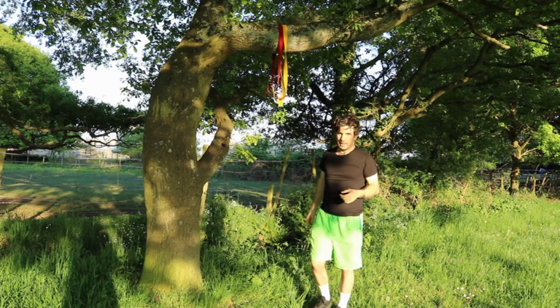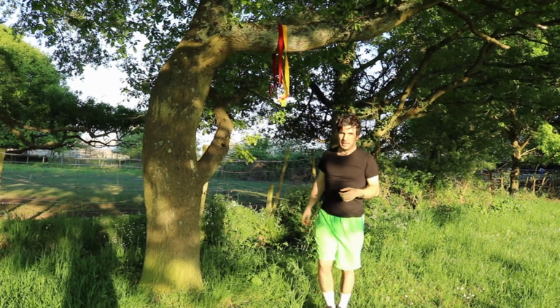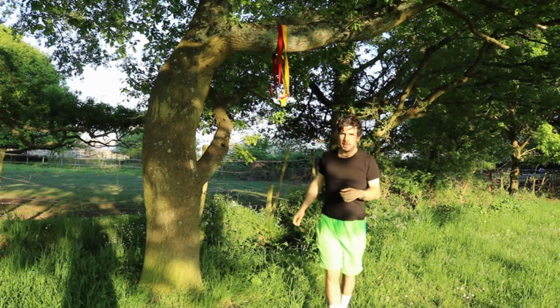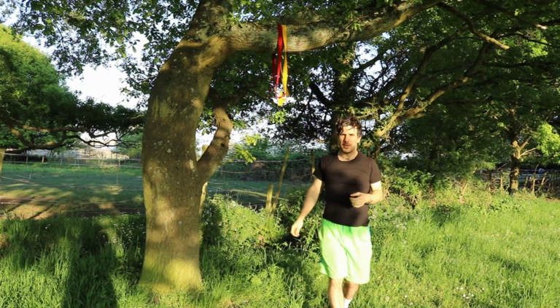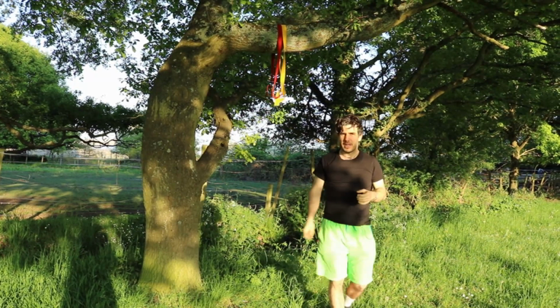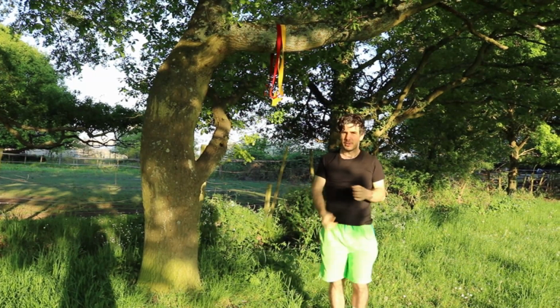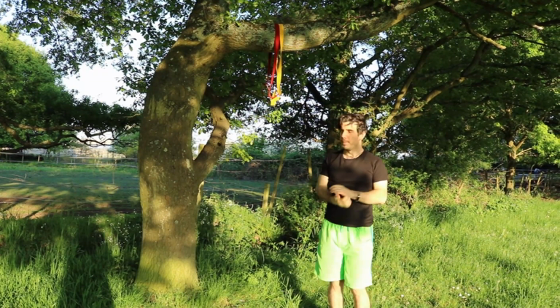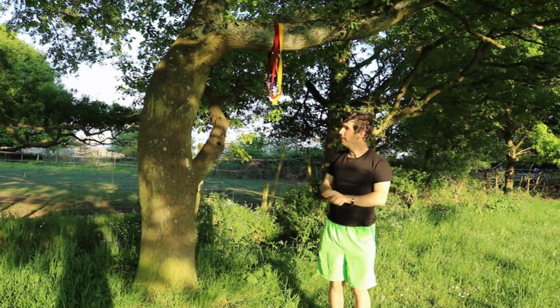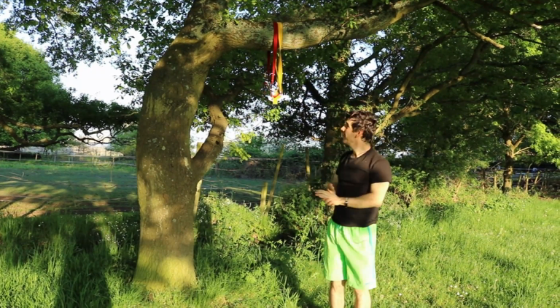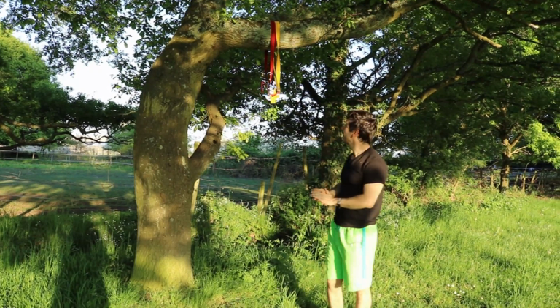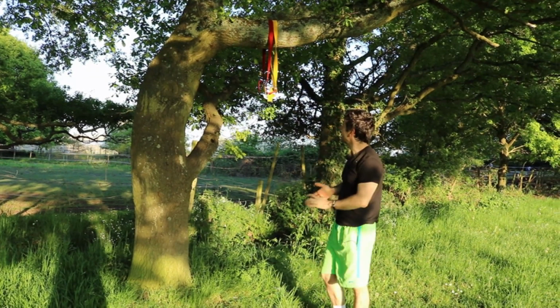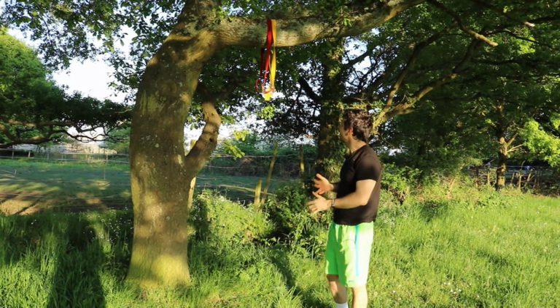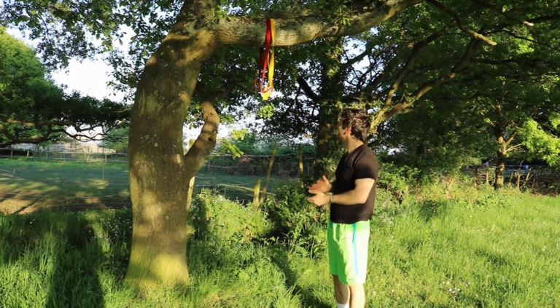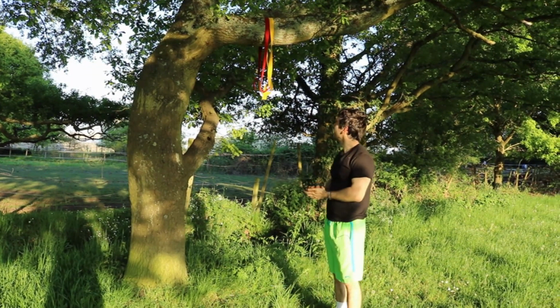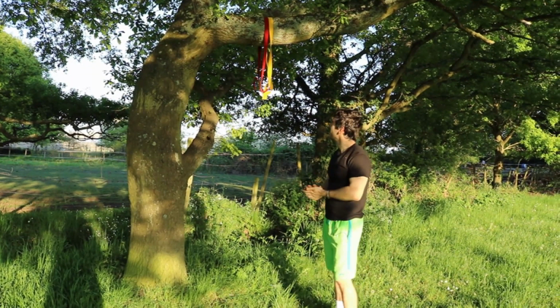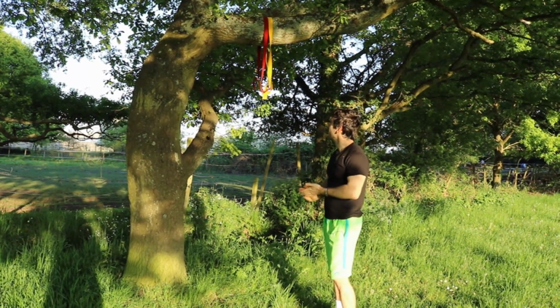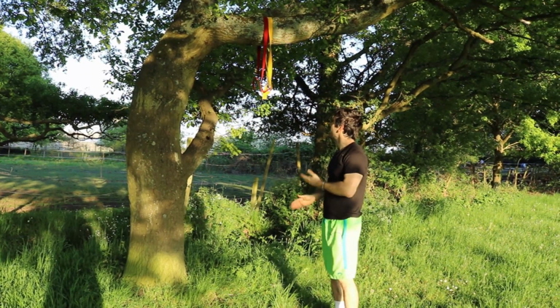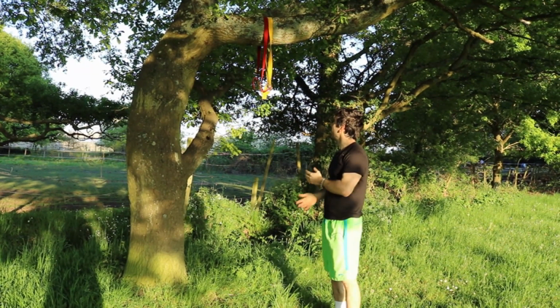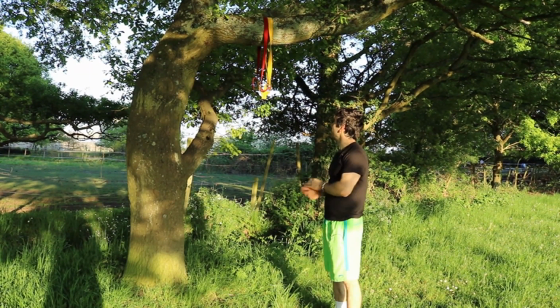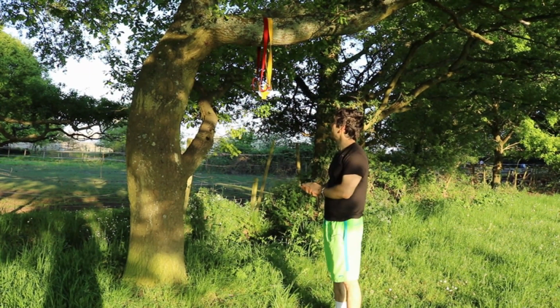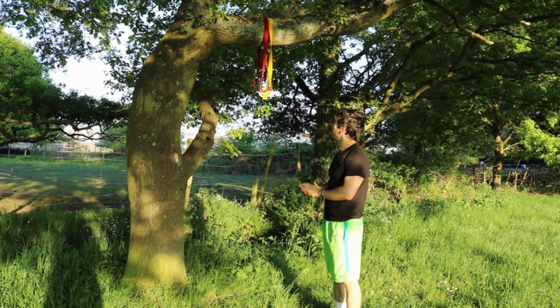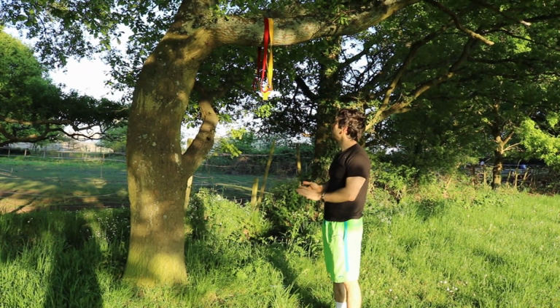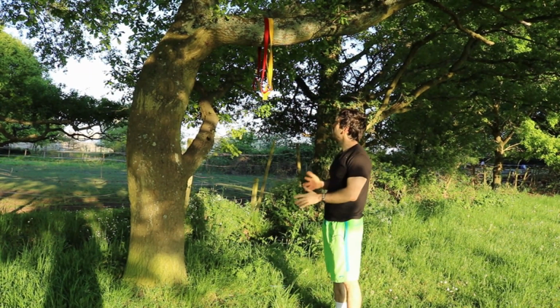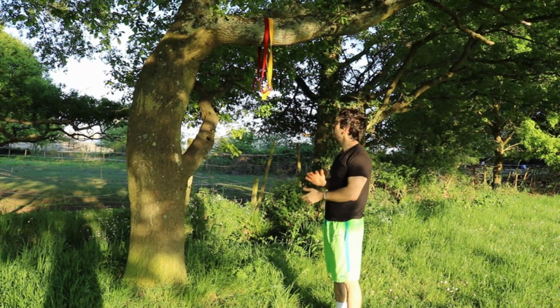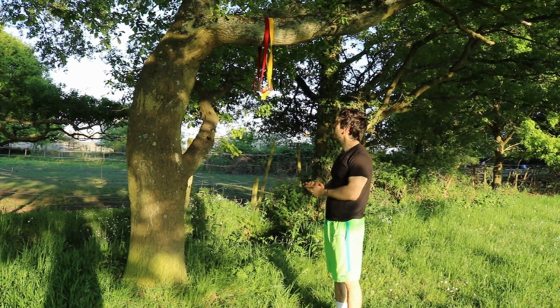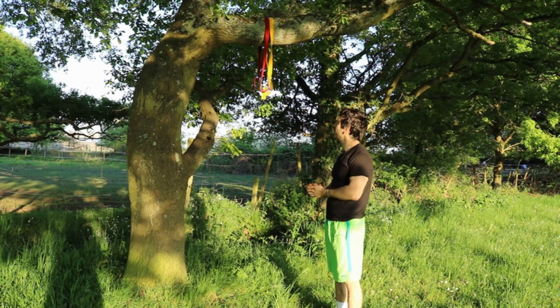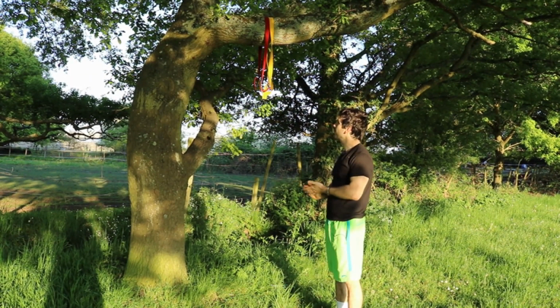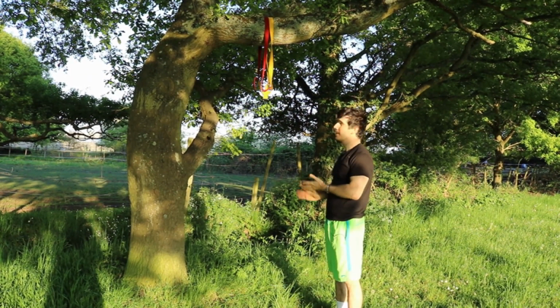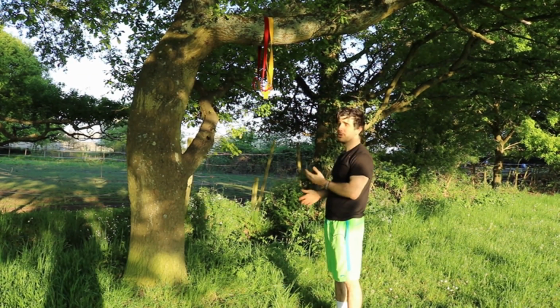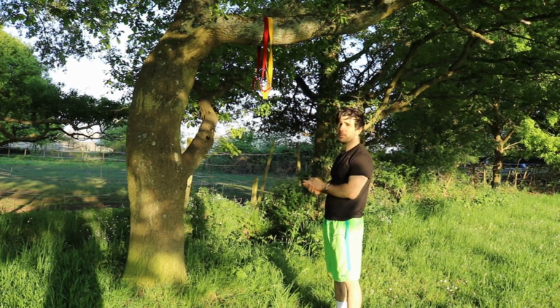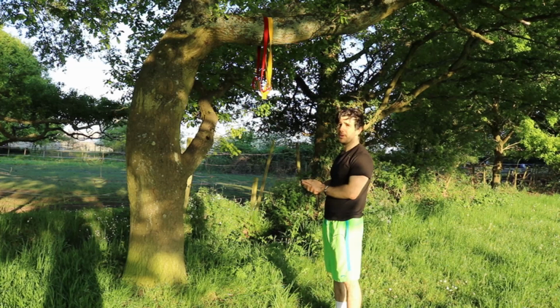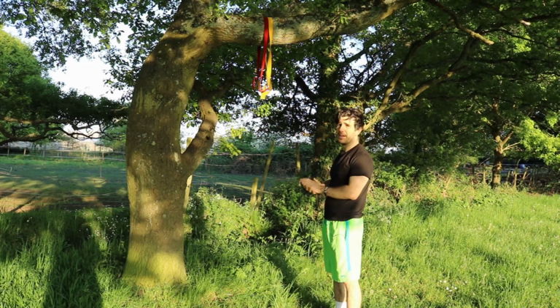There may be an occasional pop or snap from the tree, but you should be alright.